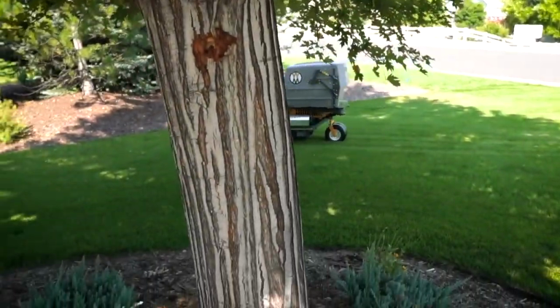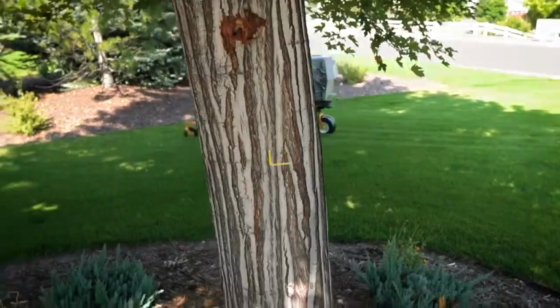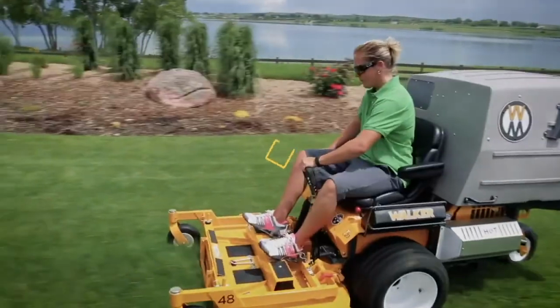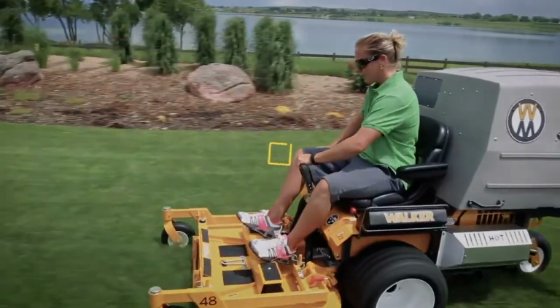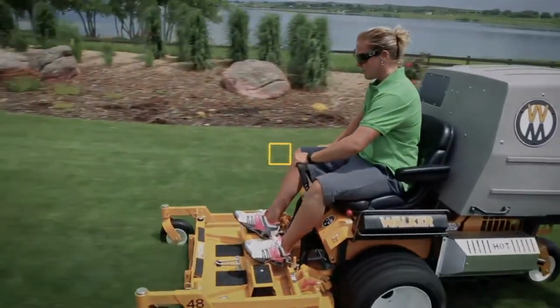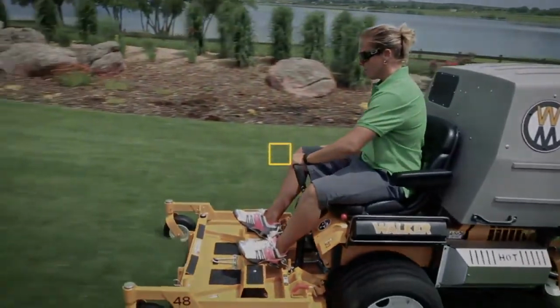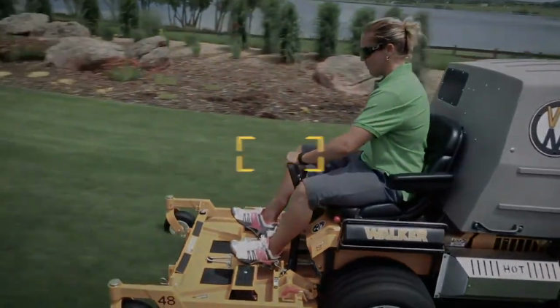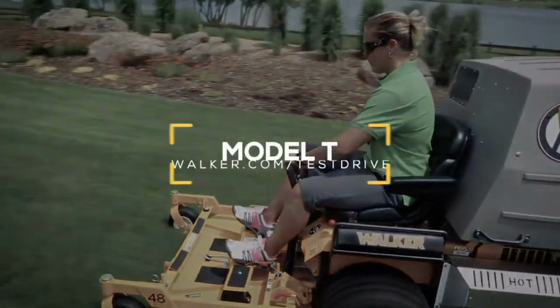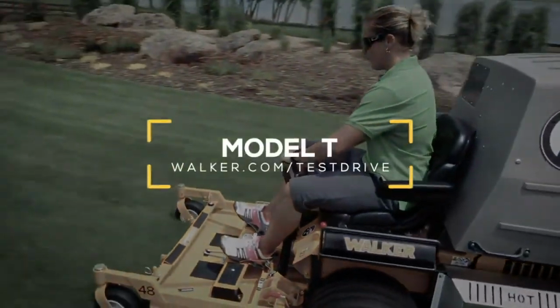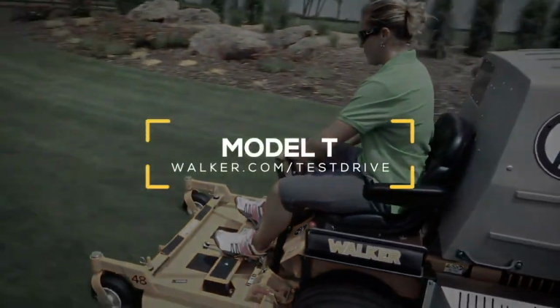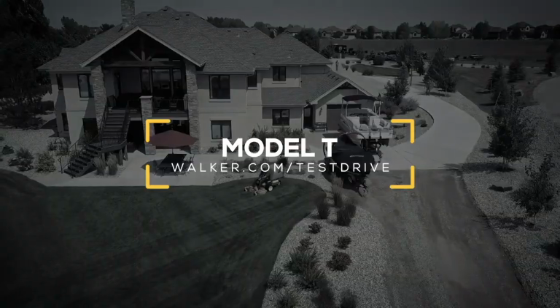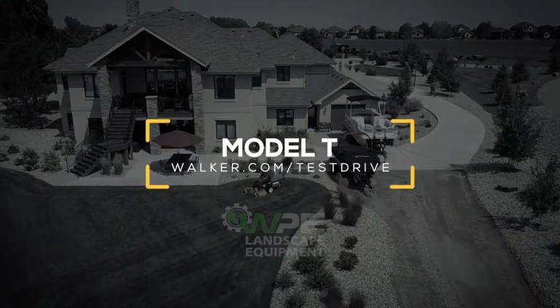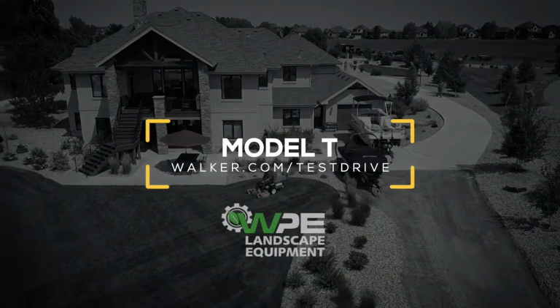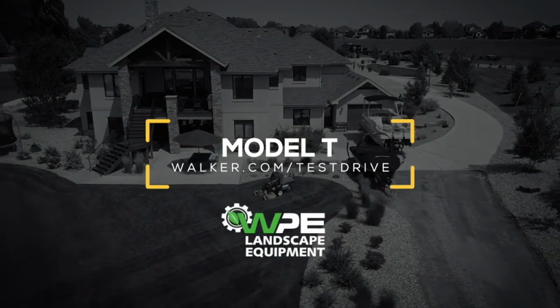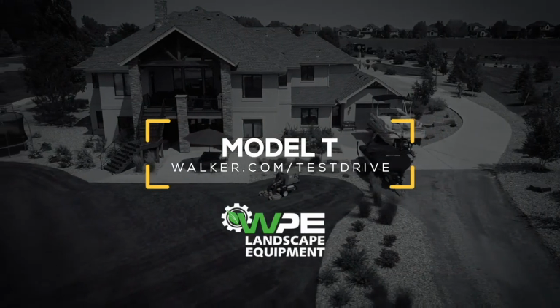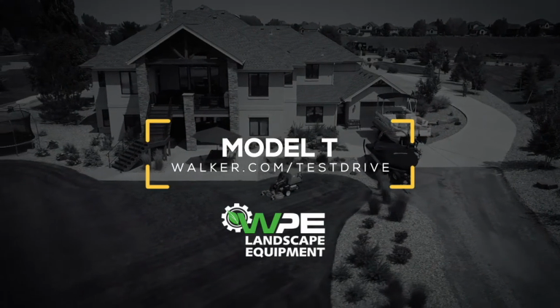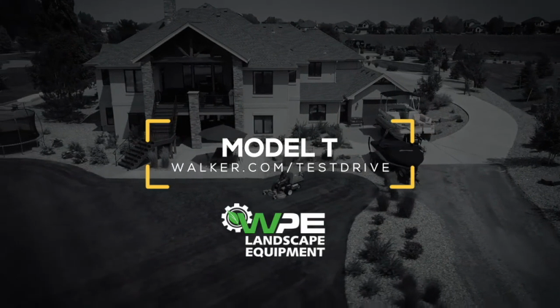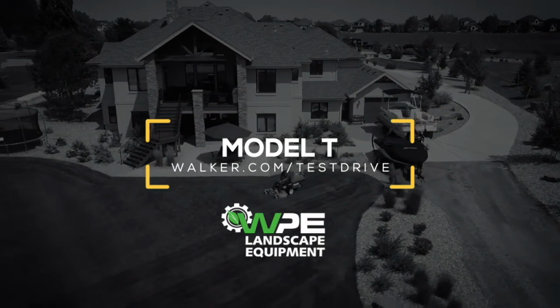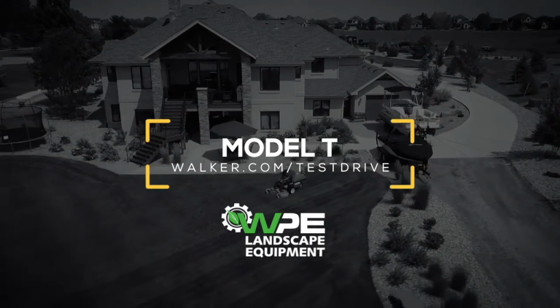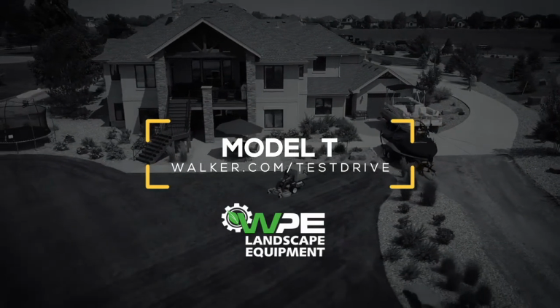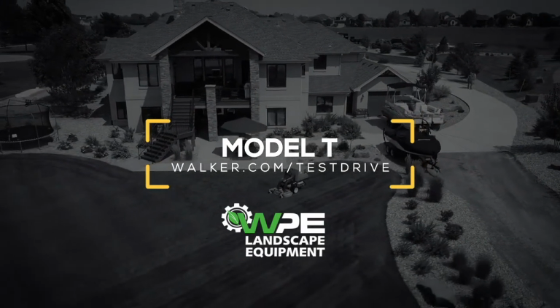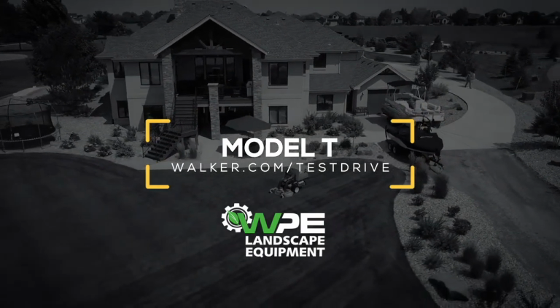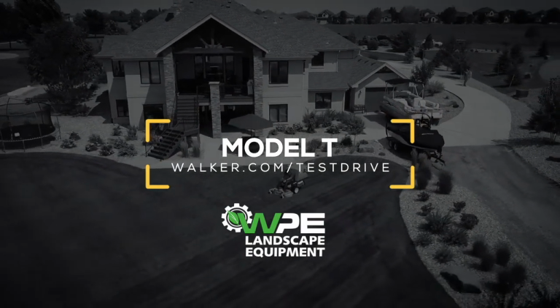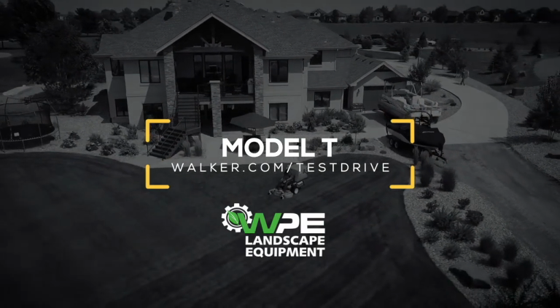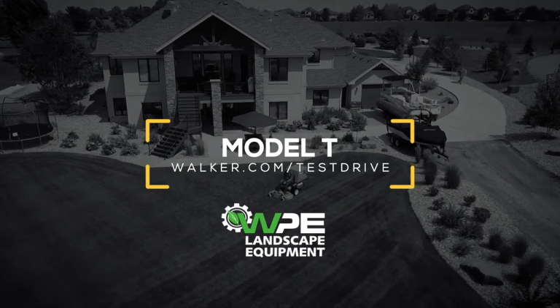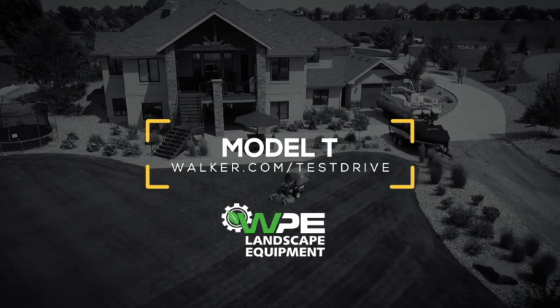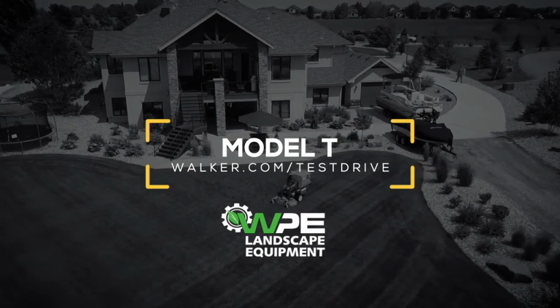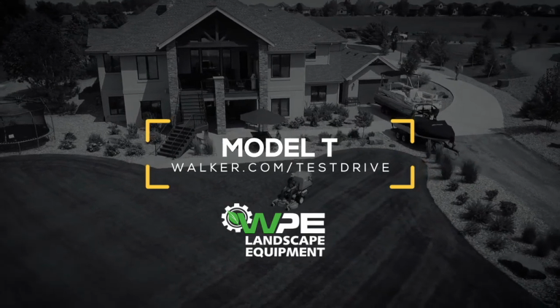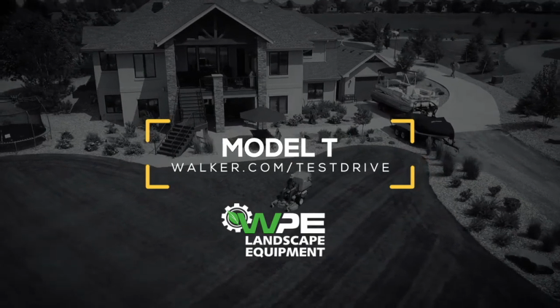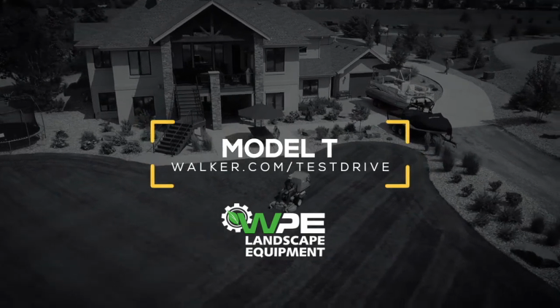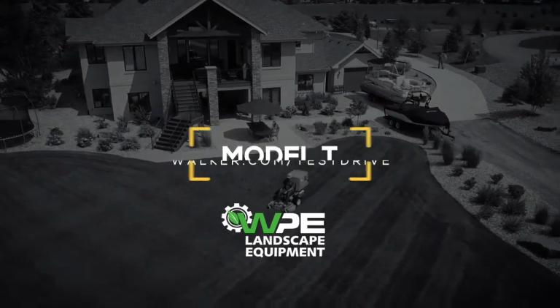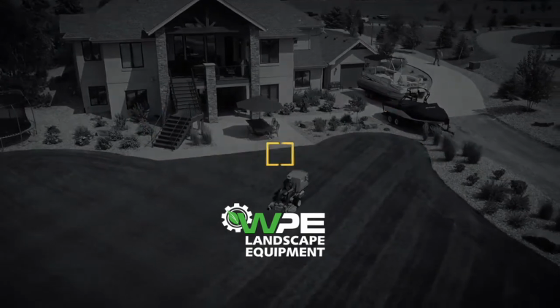Schedule a no-obligation demonstration today to try a T23, T25i, or T30i on your lawn.